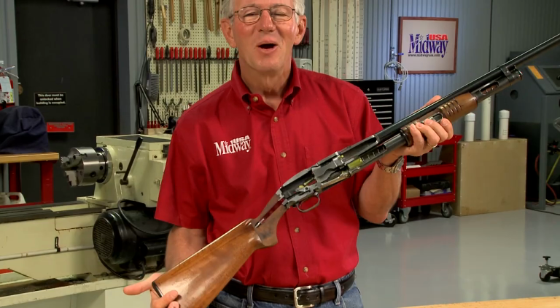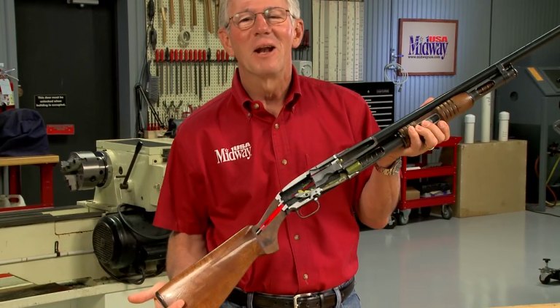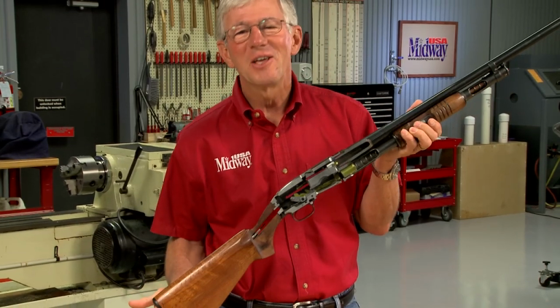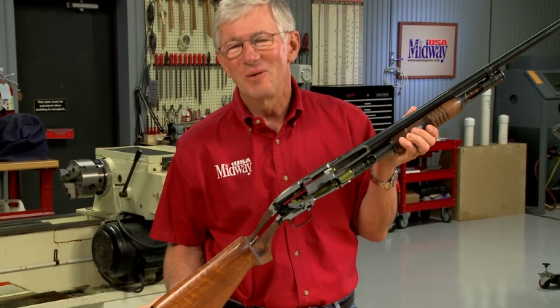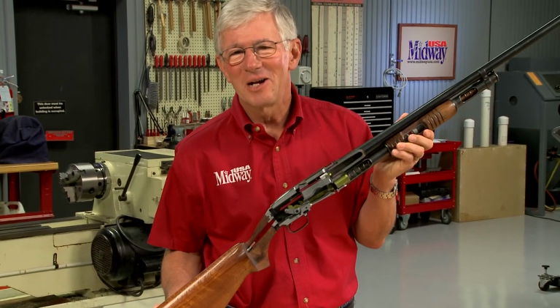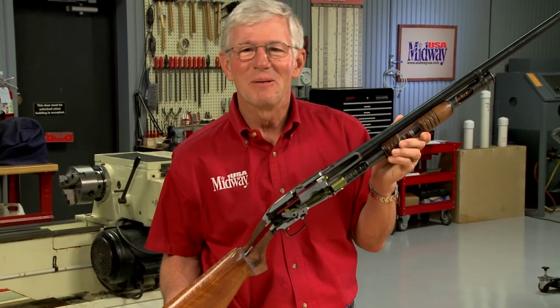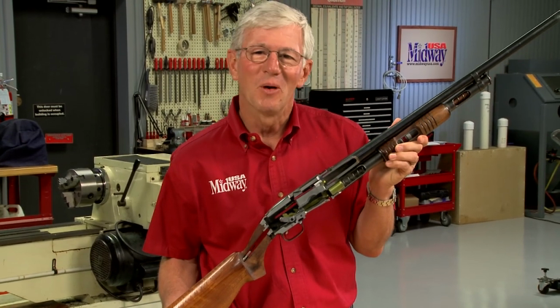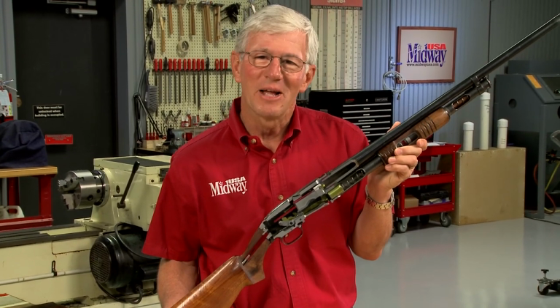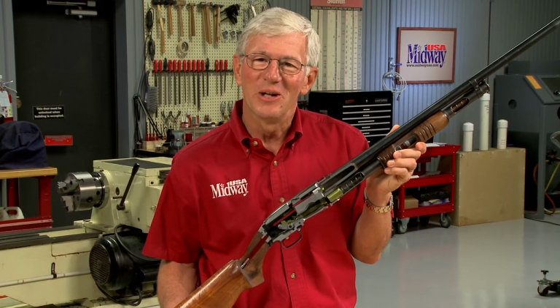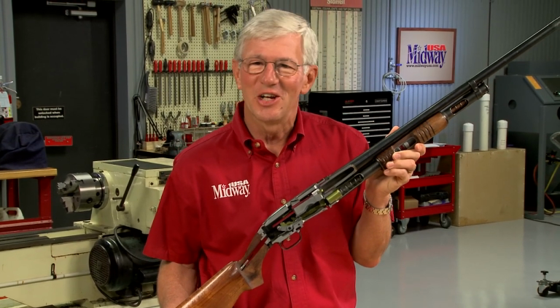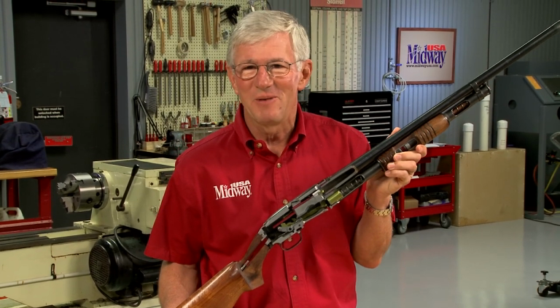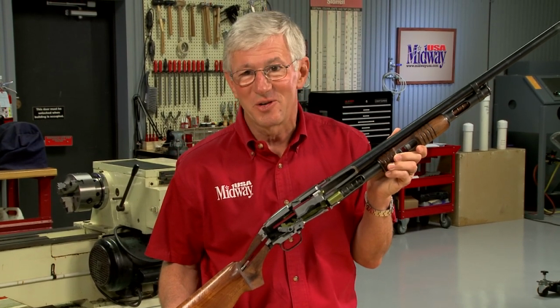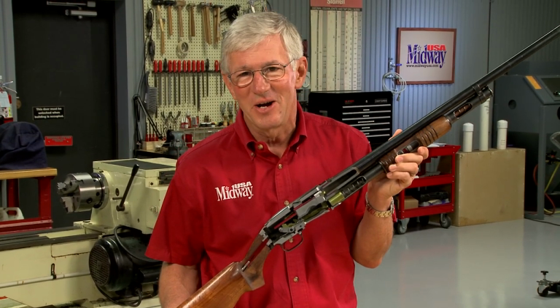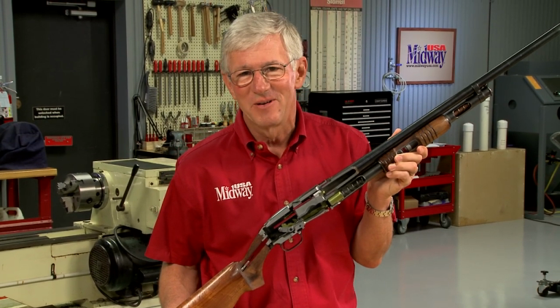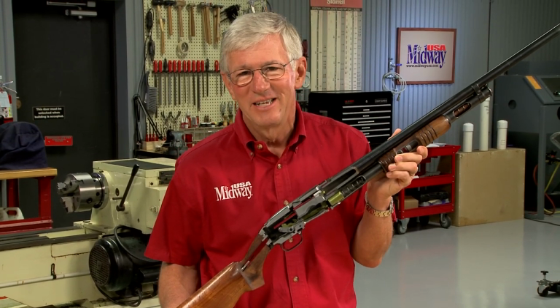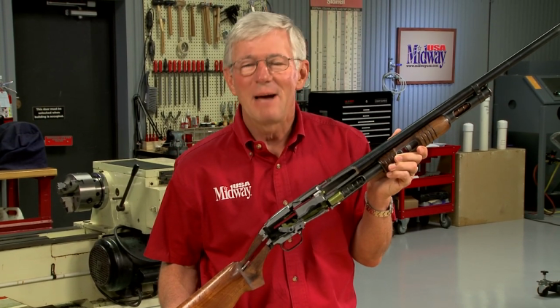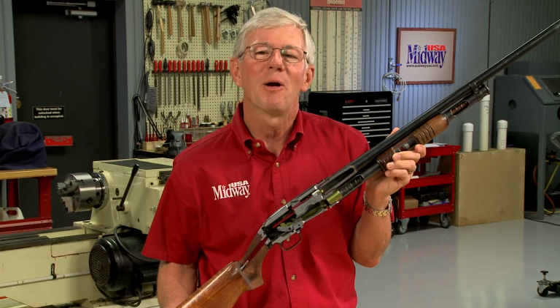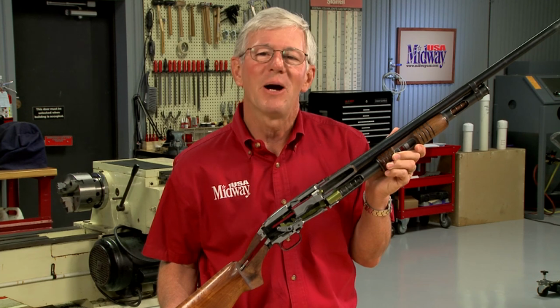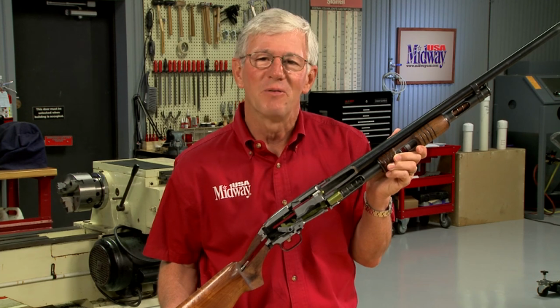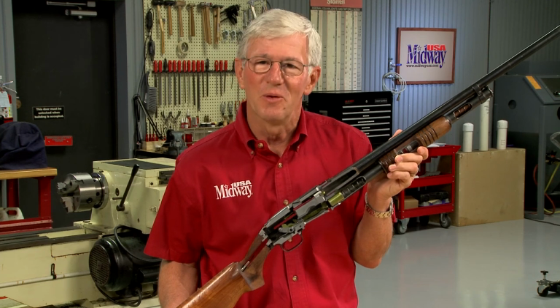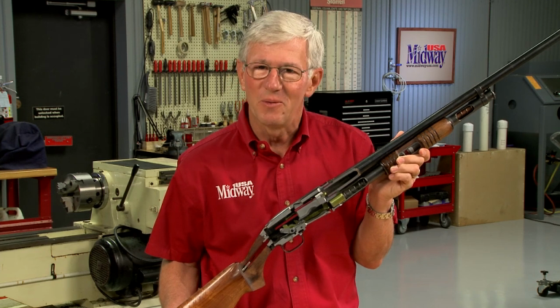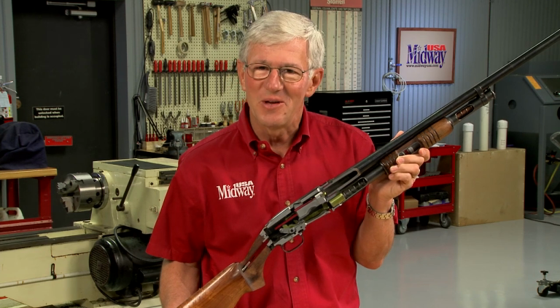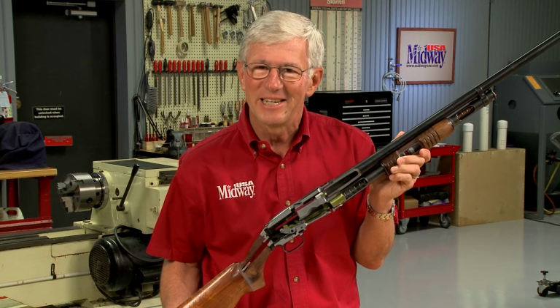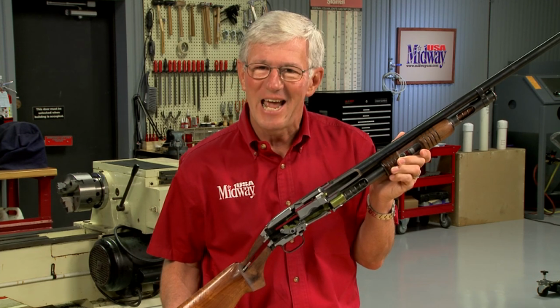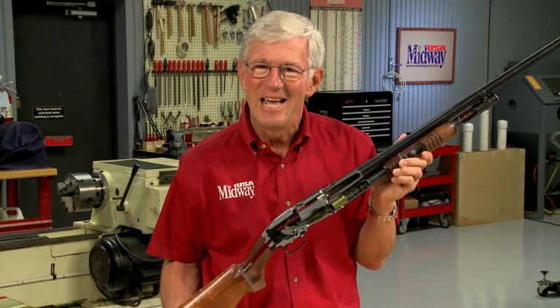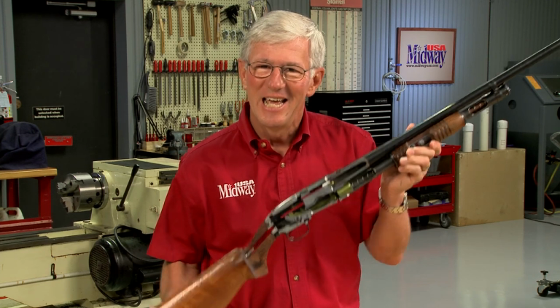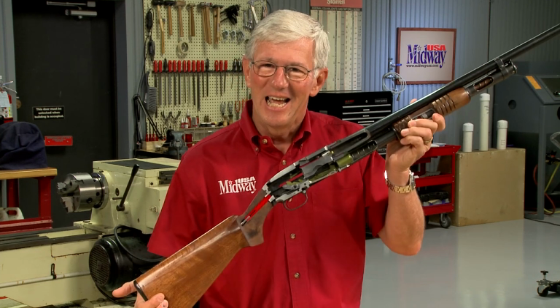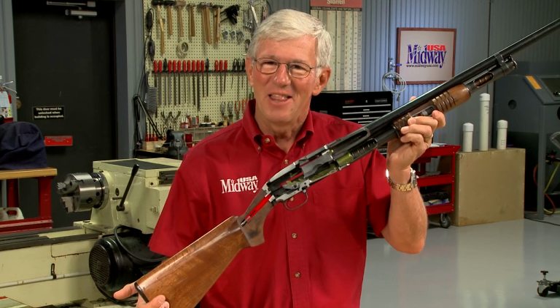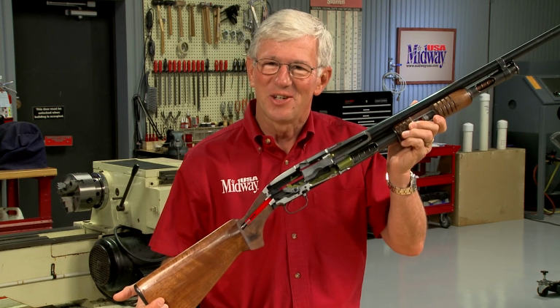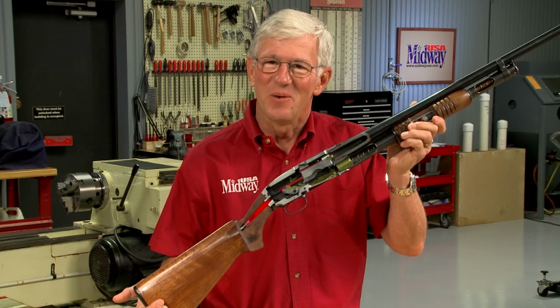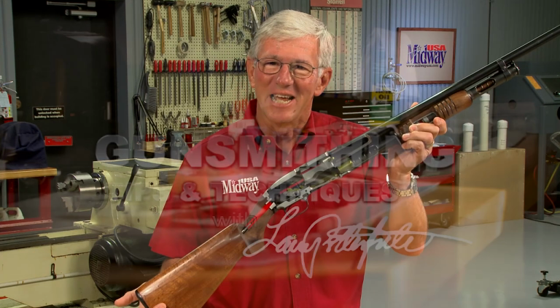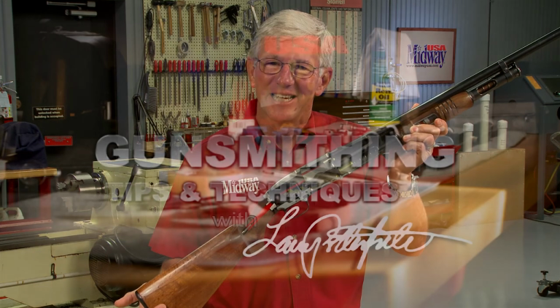Well, now you know a little bit more about the Winchester Model 12. I'm Larry Potterfield with MidwayUSA, and that's the way it is.